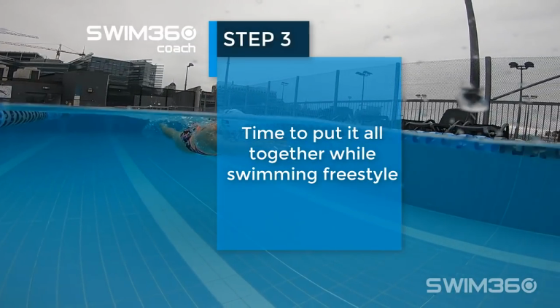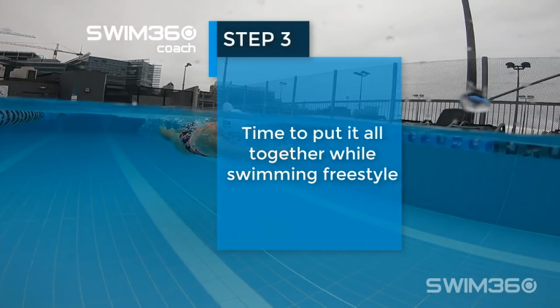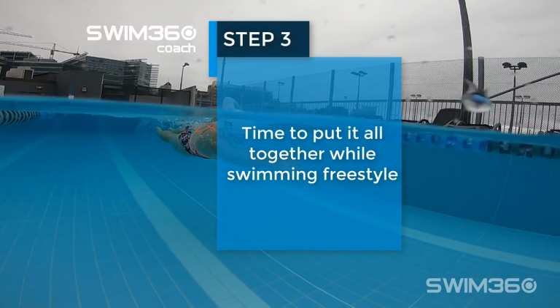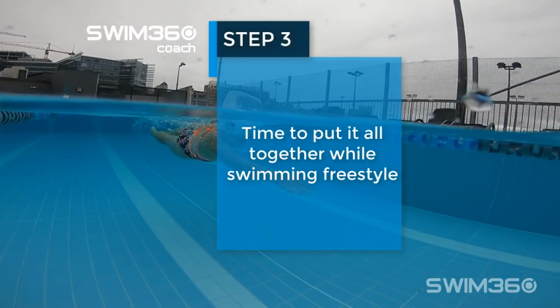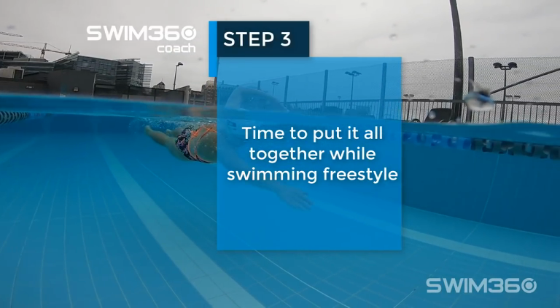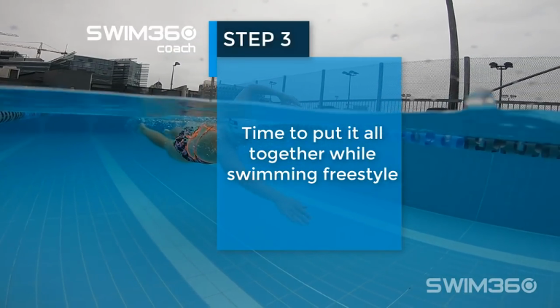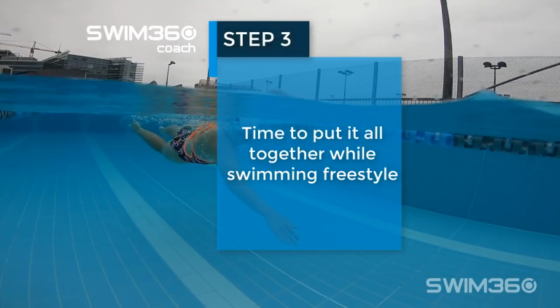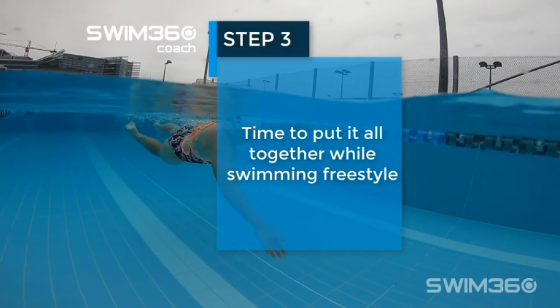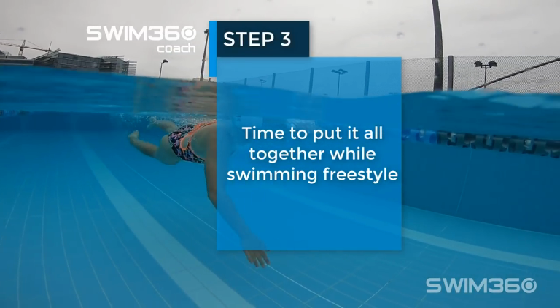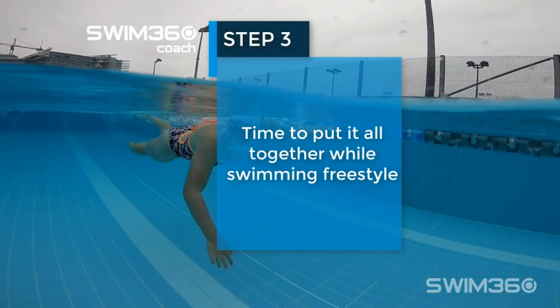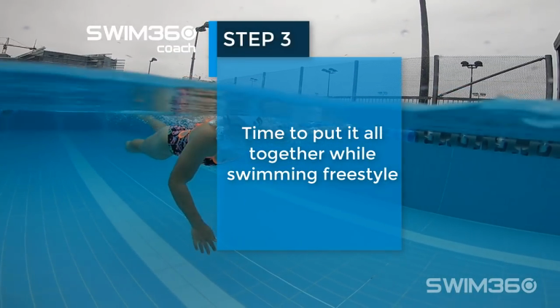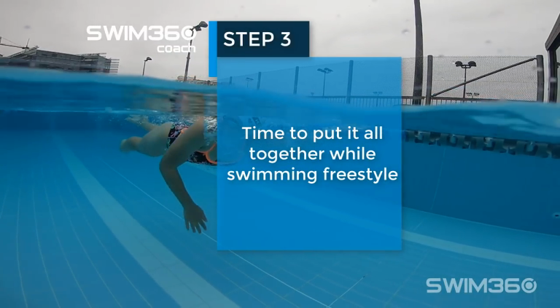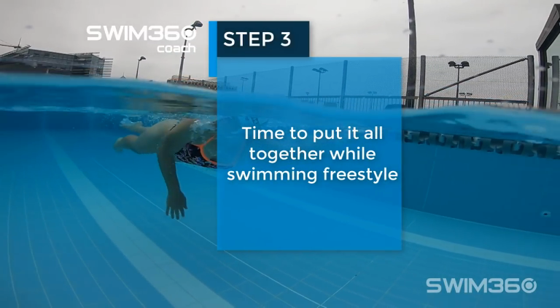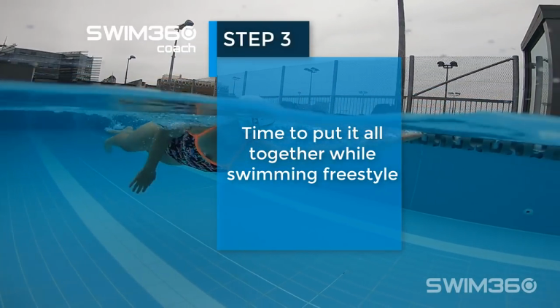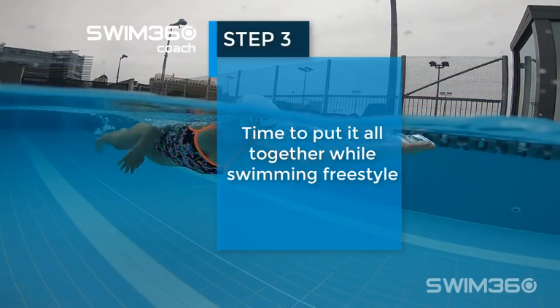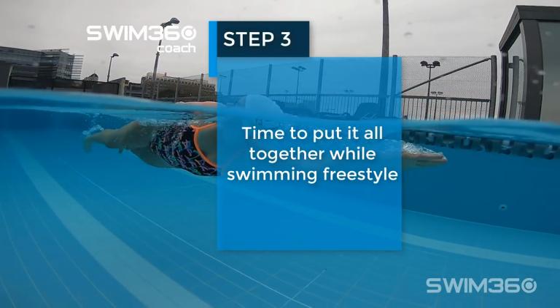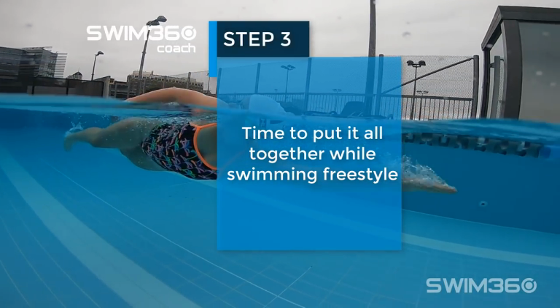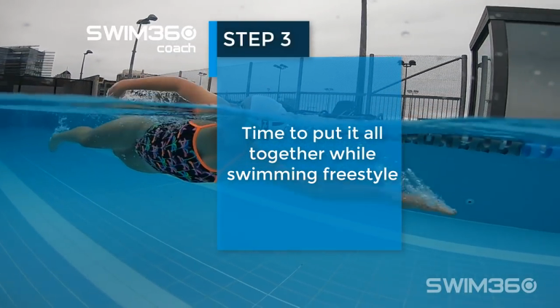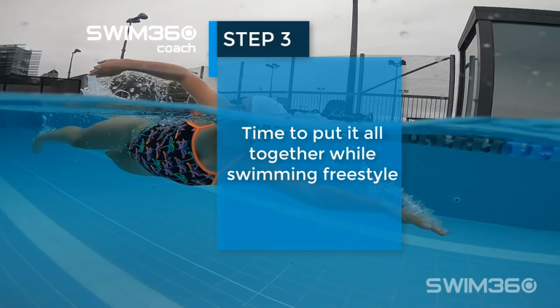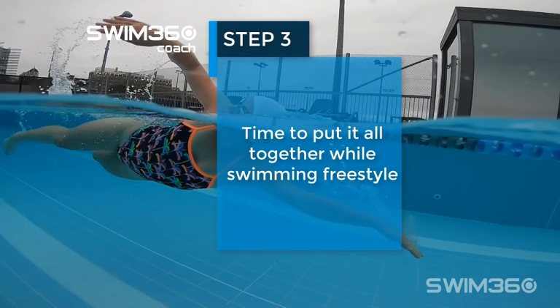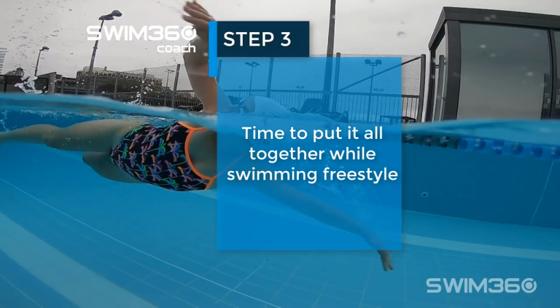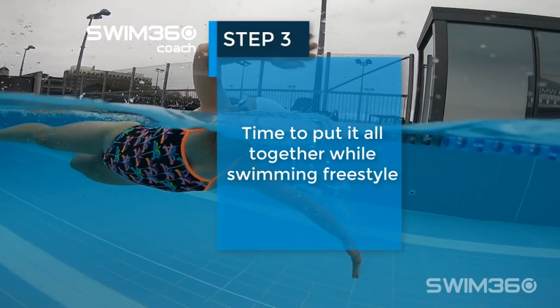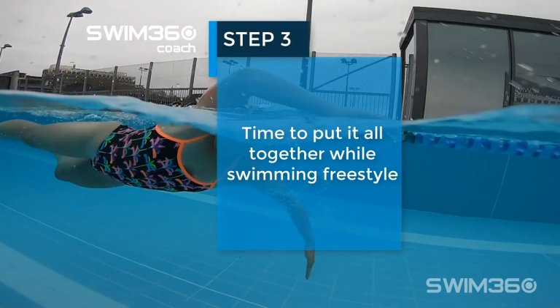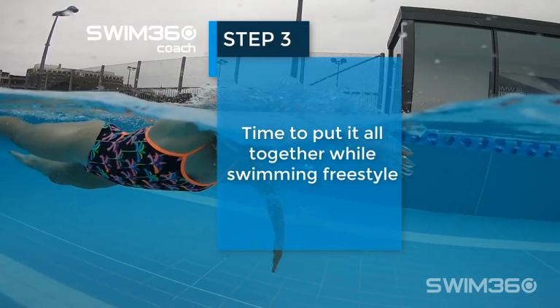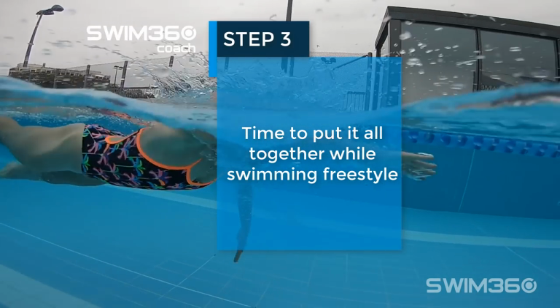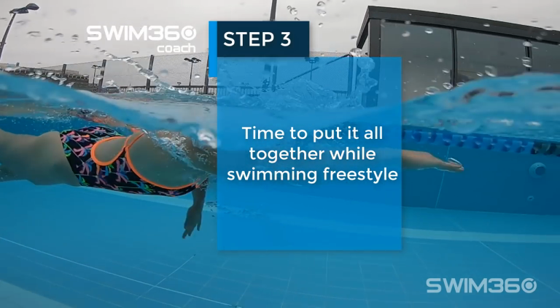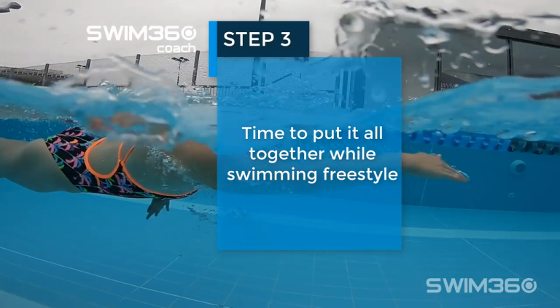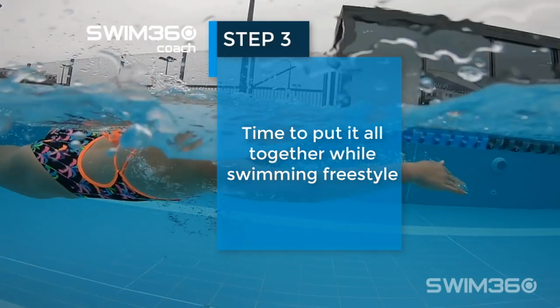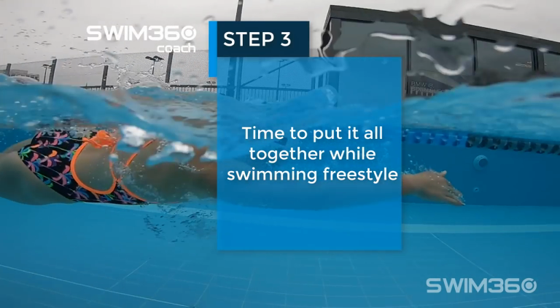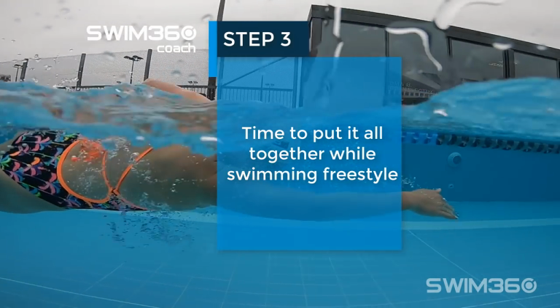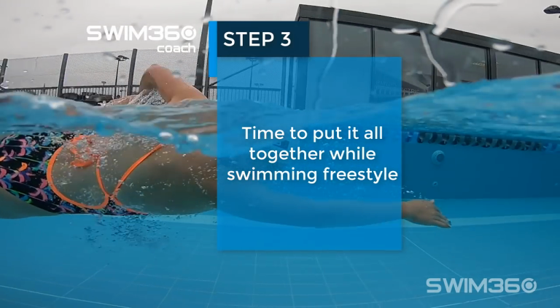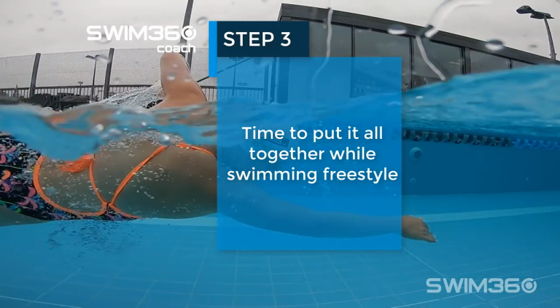Step 3, time to put it all together while swimming freestyle. Practice until easy breathing becomes a habit.